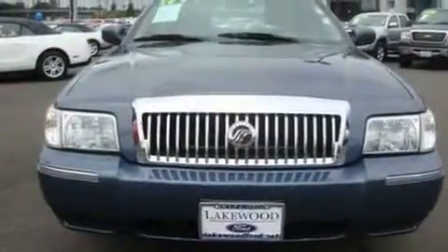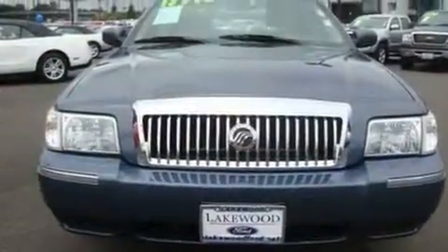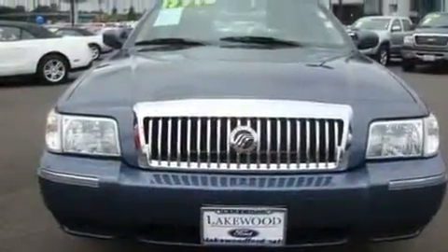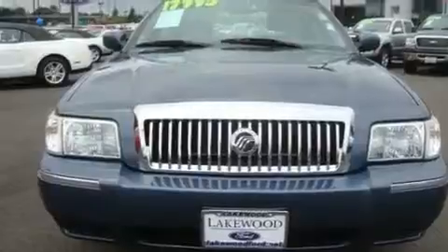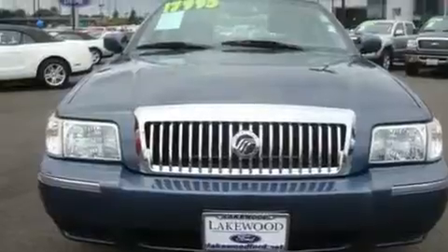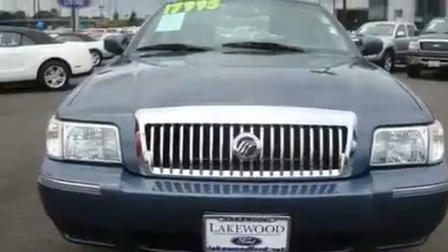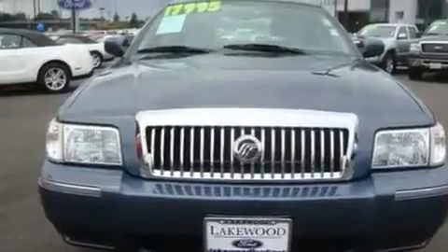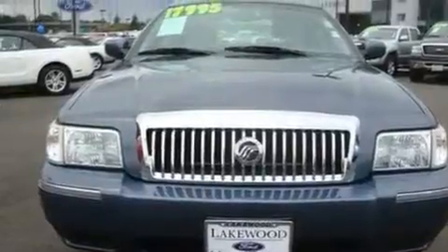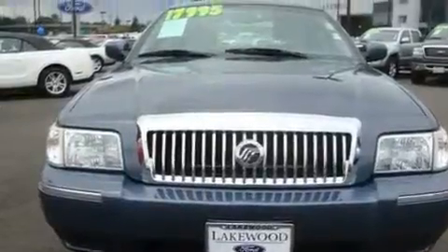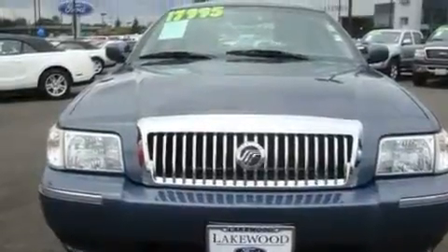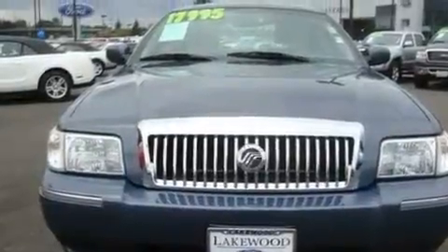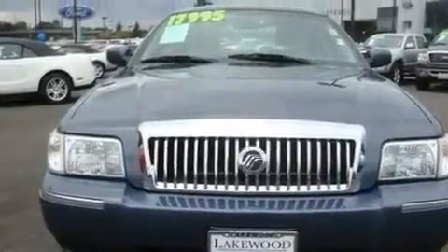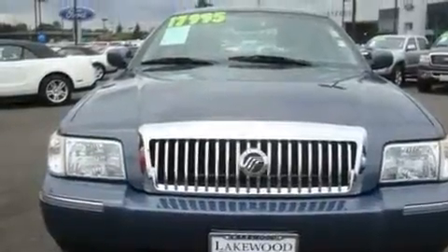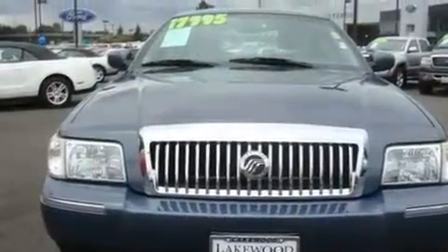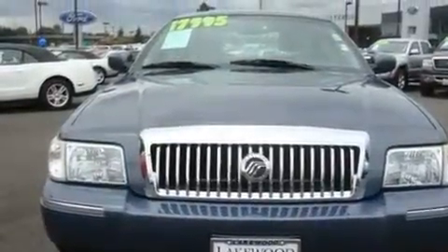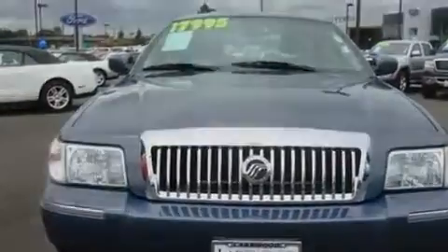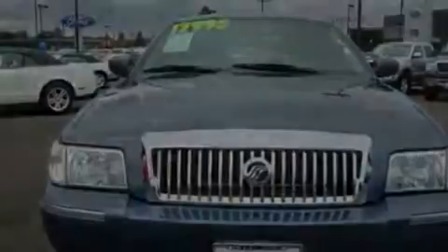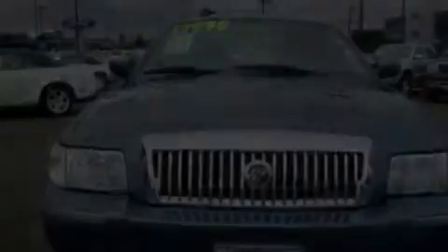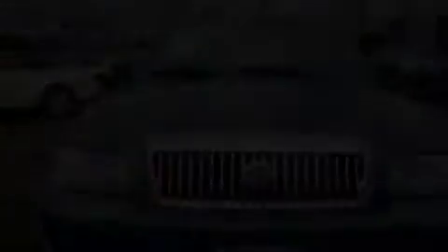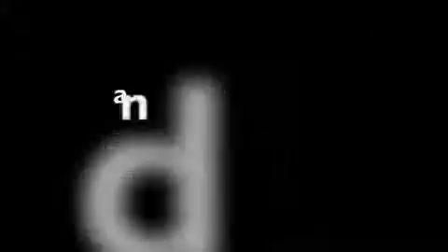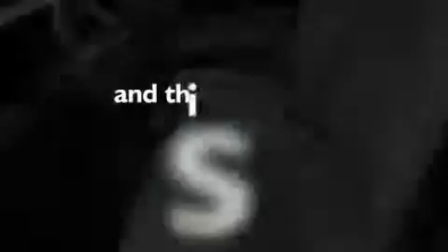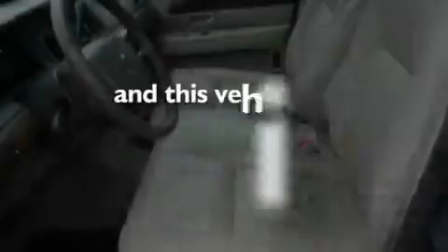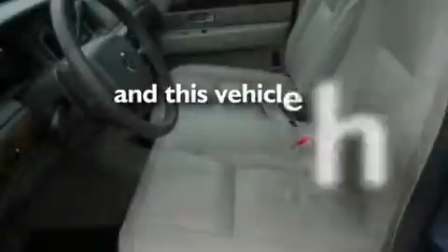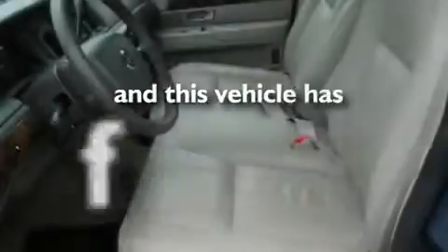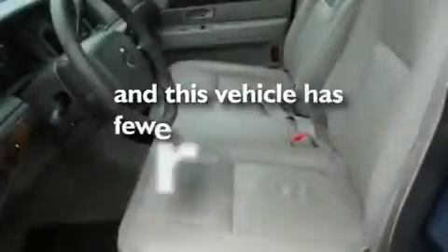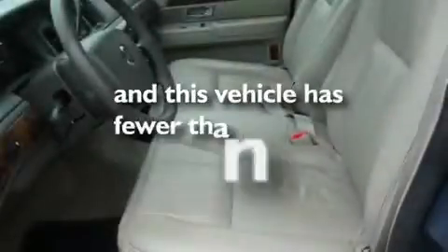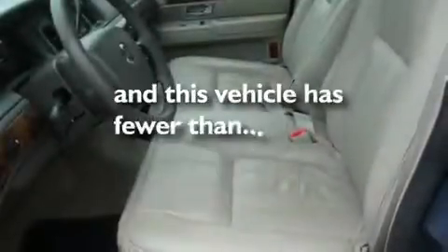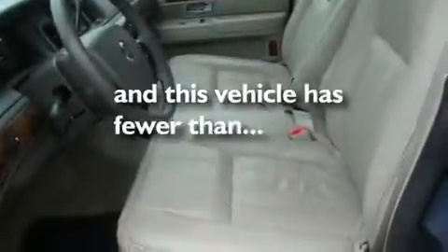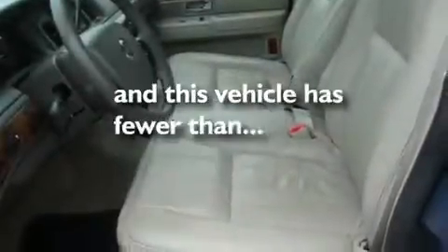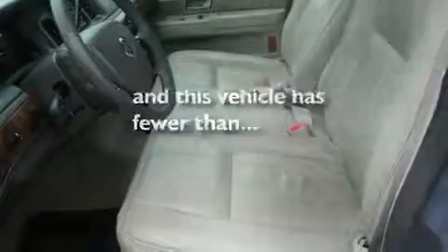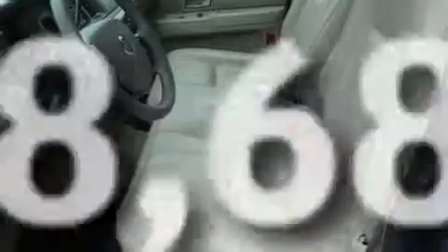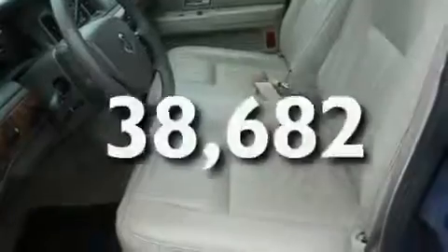It also features a traction control system, an anti-lock braking system, and this vehicle has fewer than 39,000 miles on the odometer.